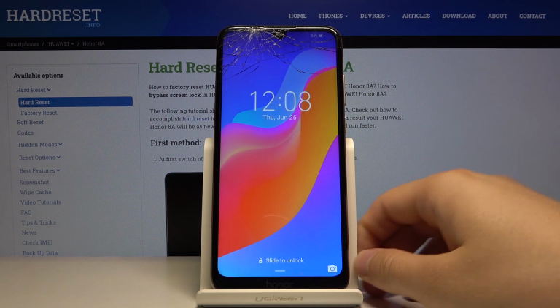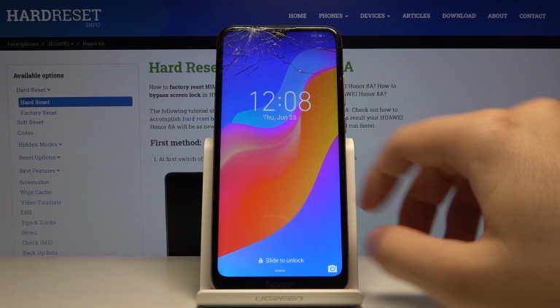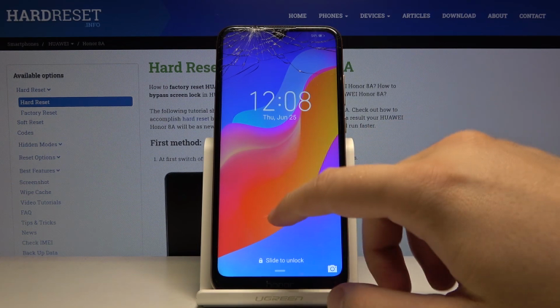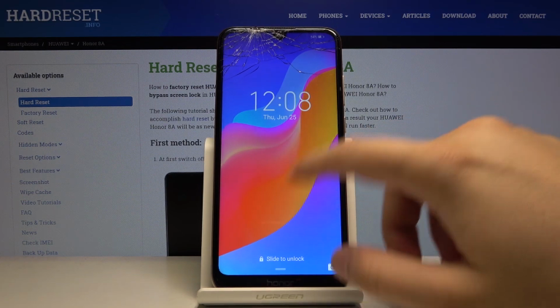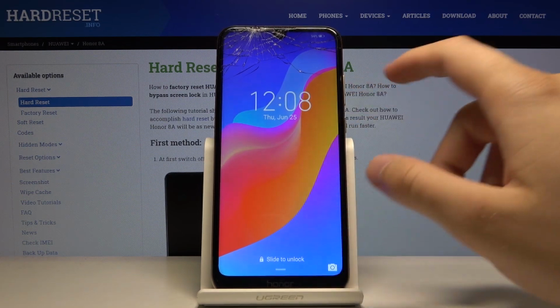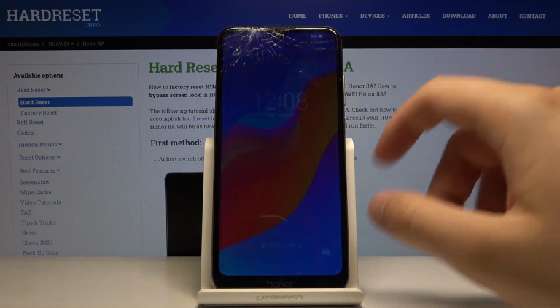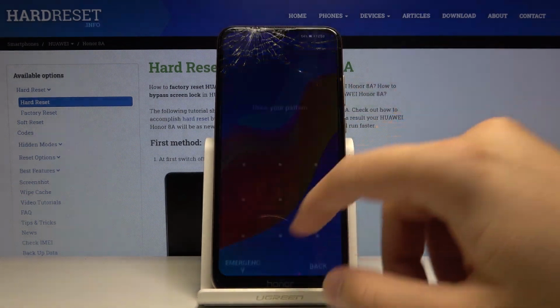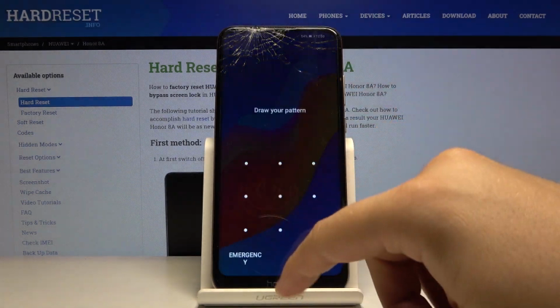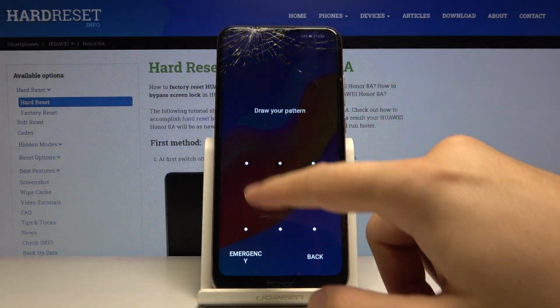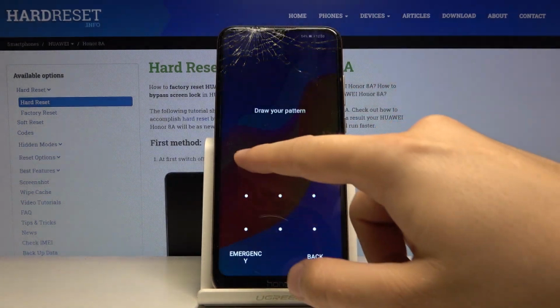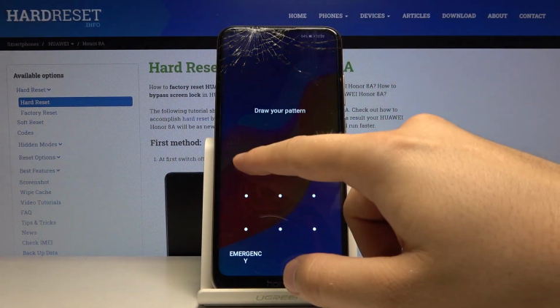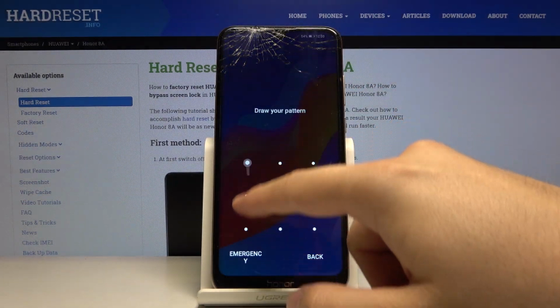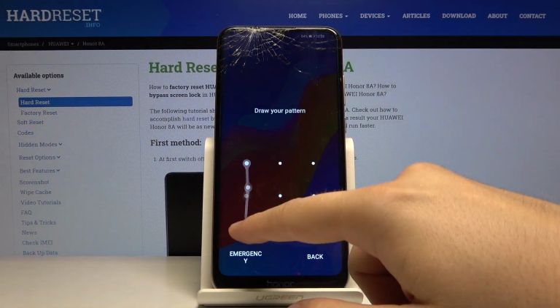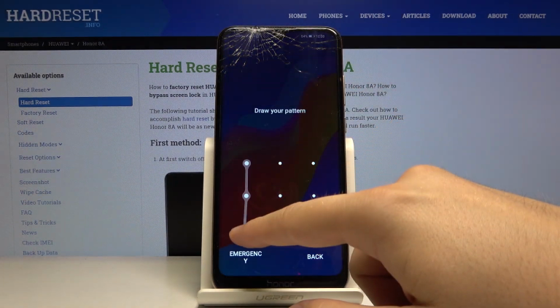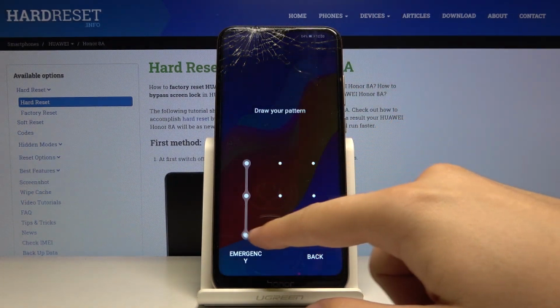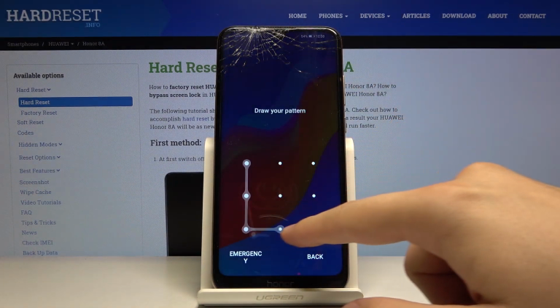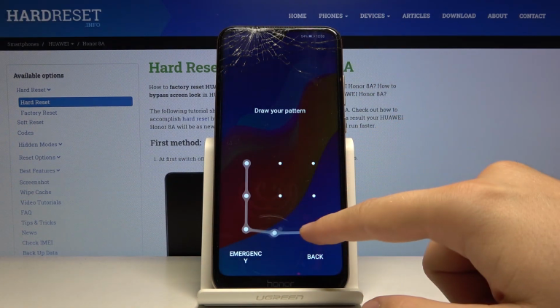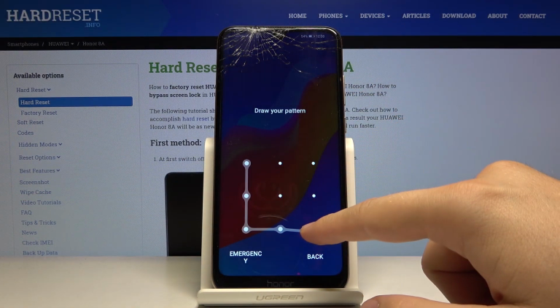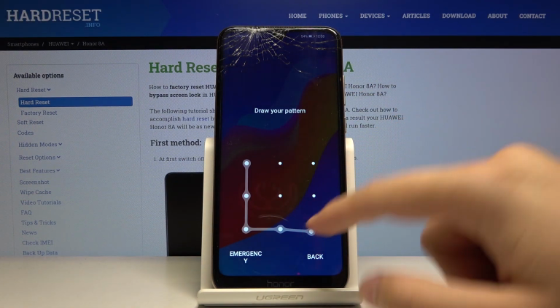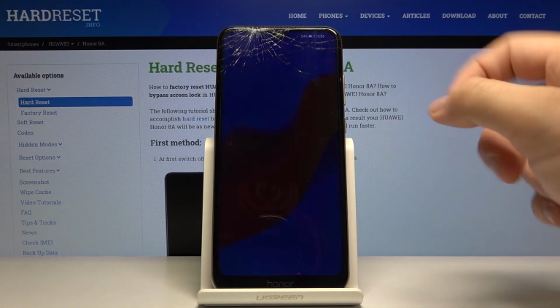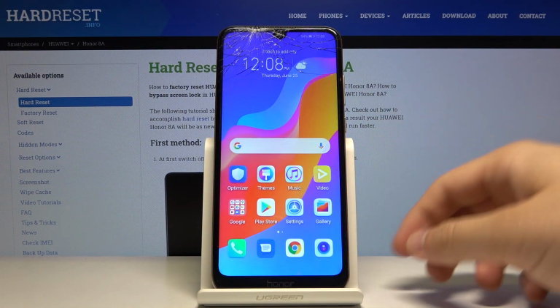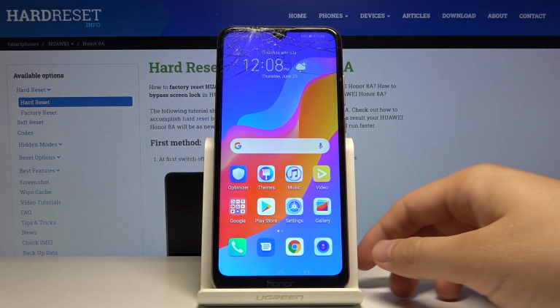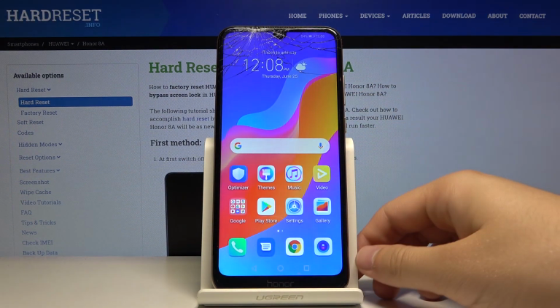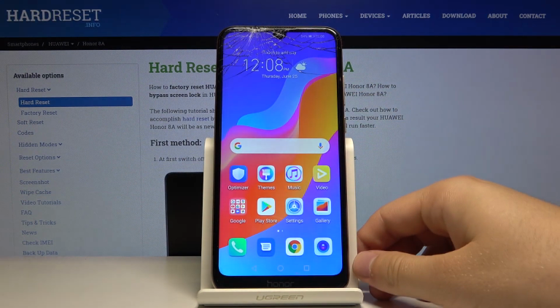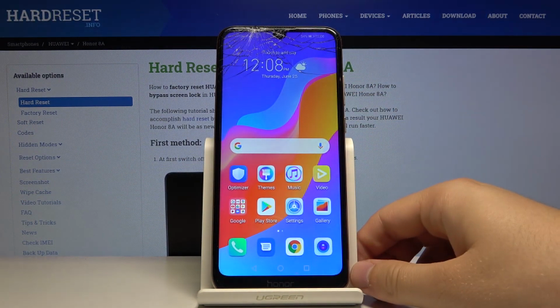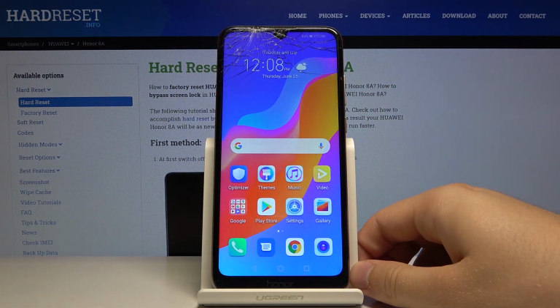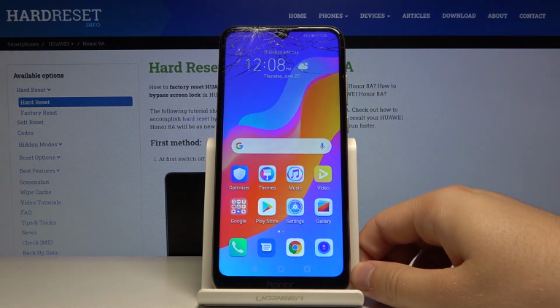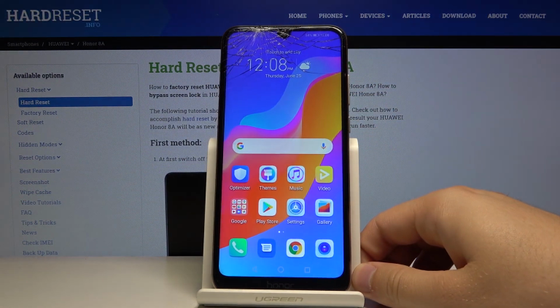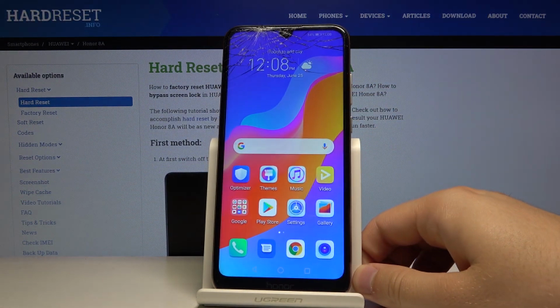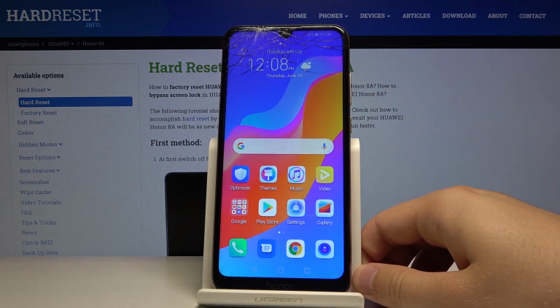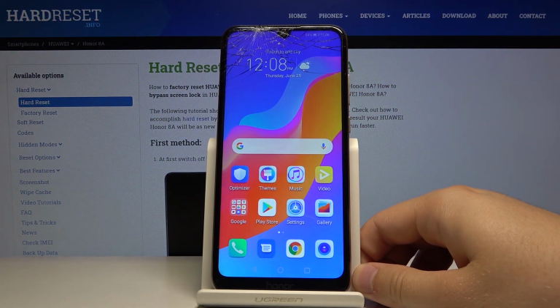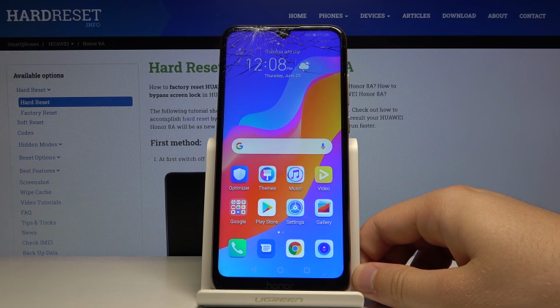Let's check how it works — as you can see, right now we have to input our new lock method to unlock the device.